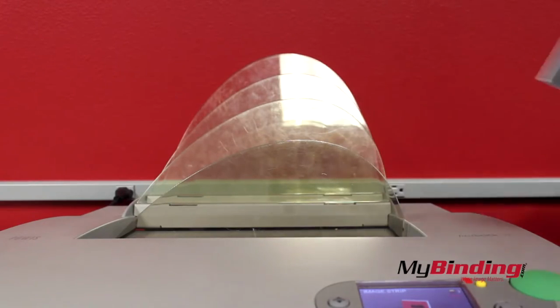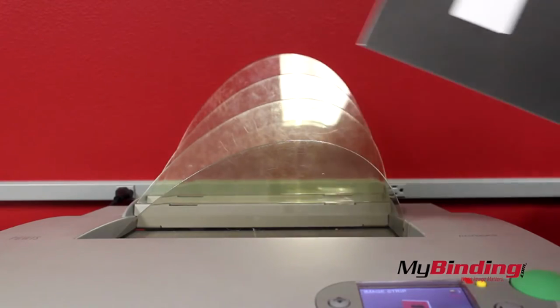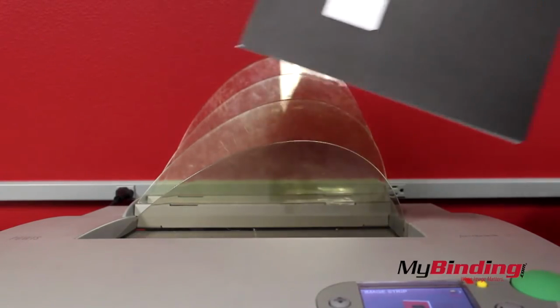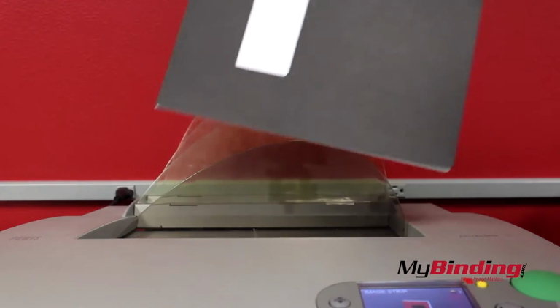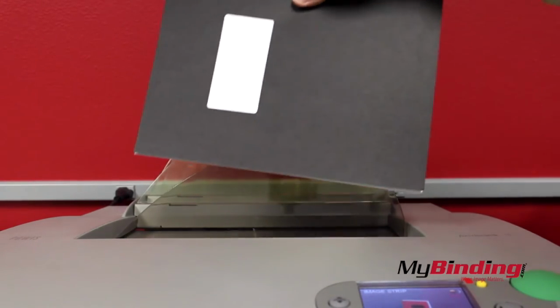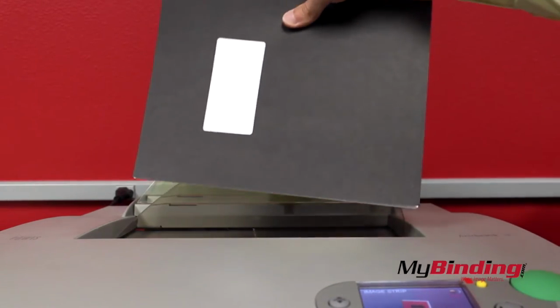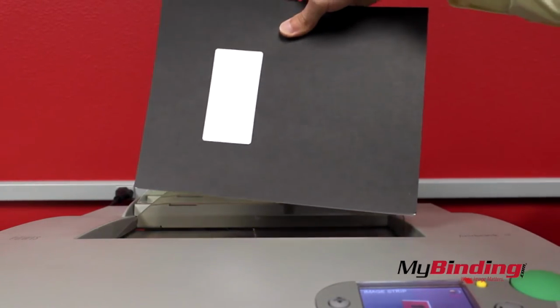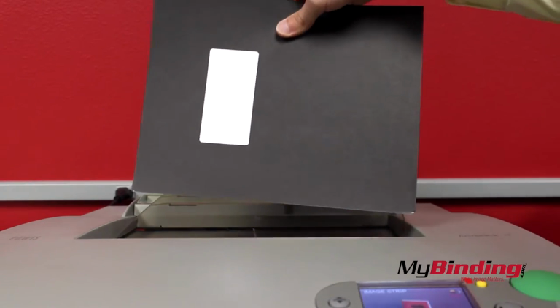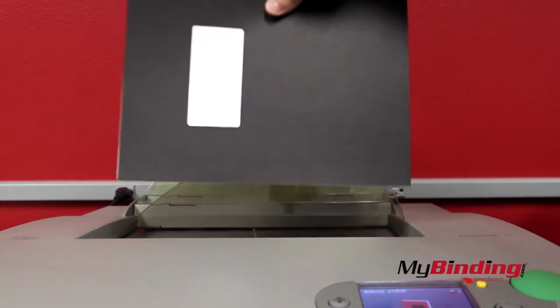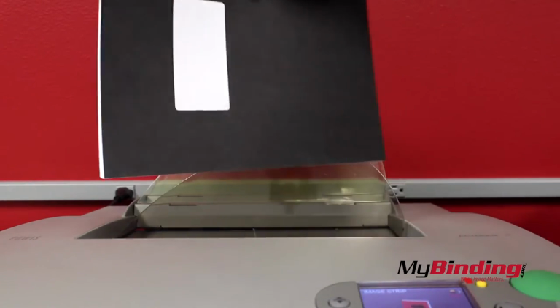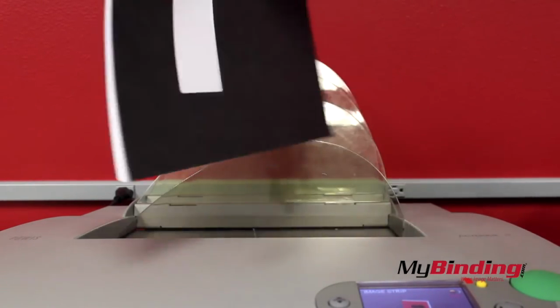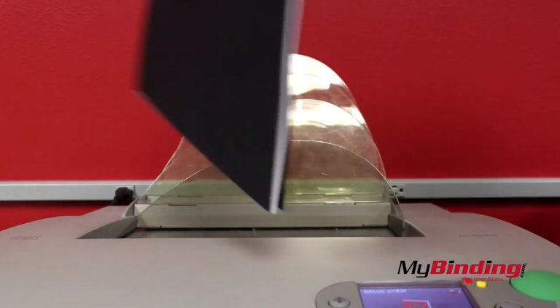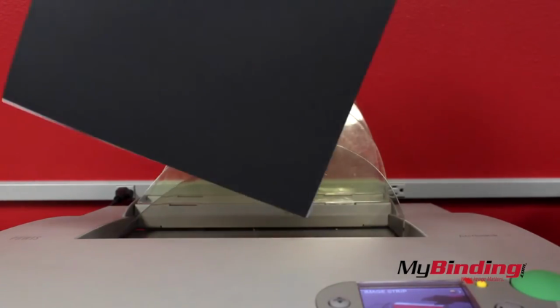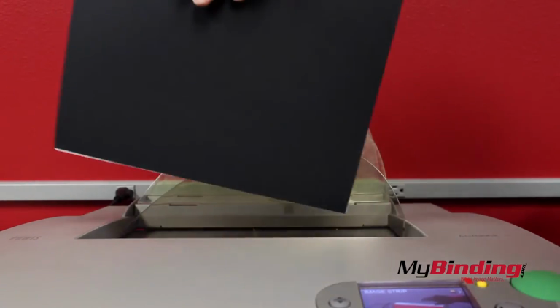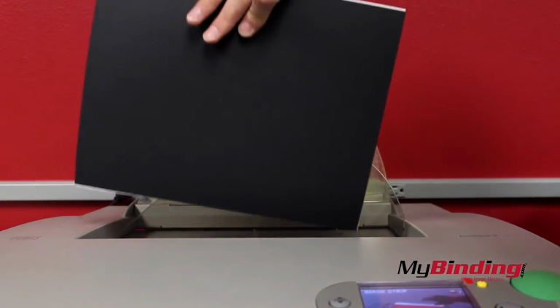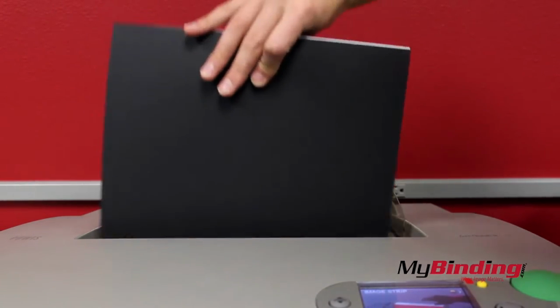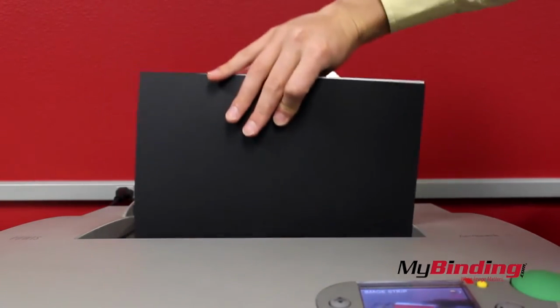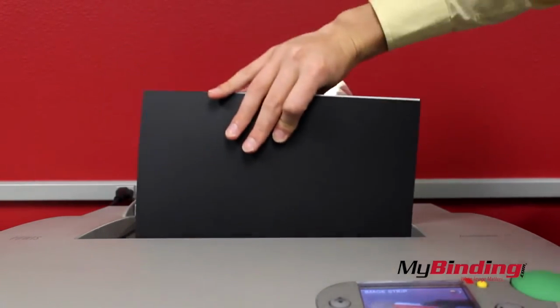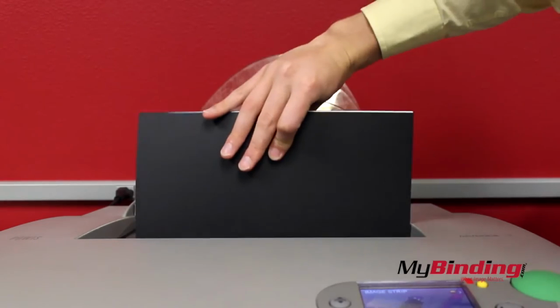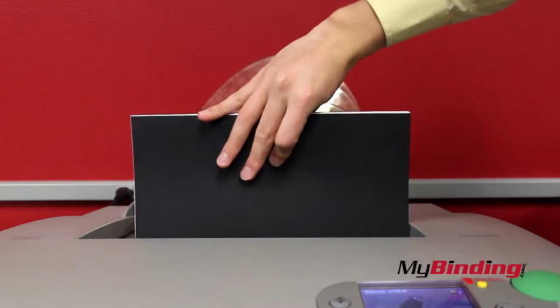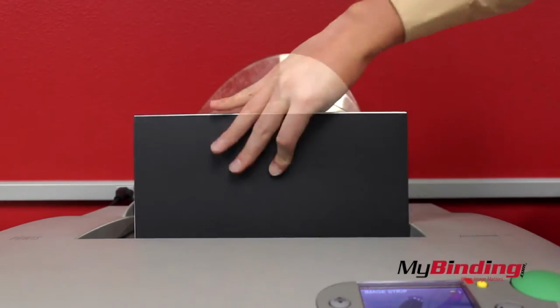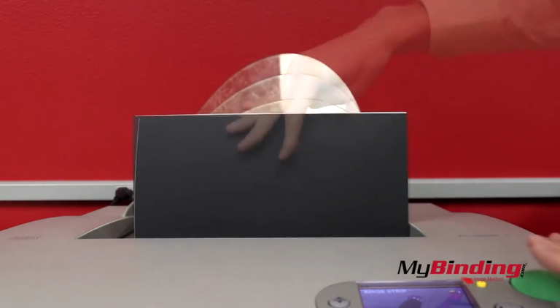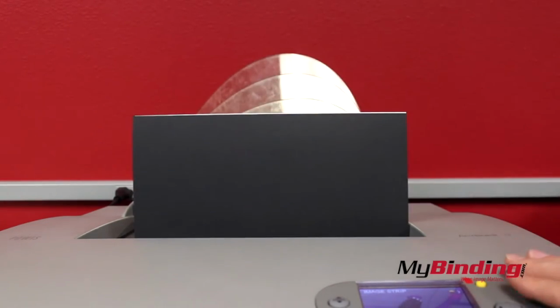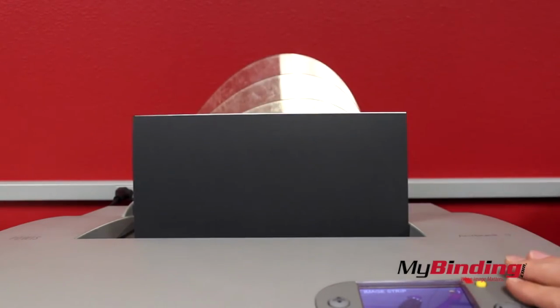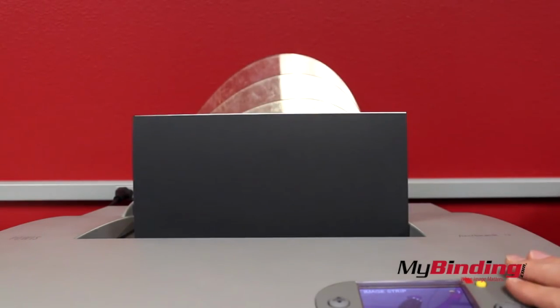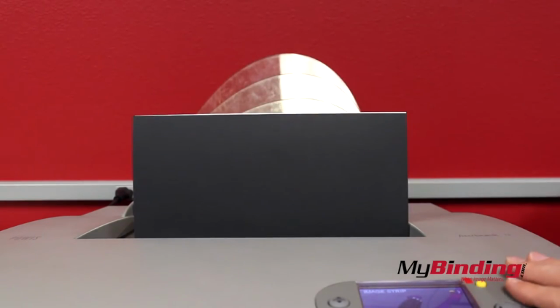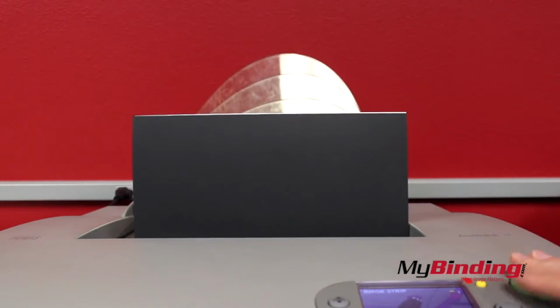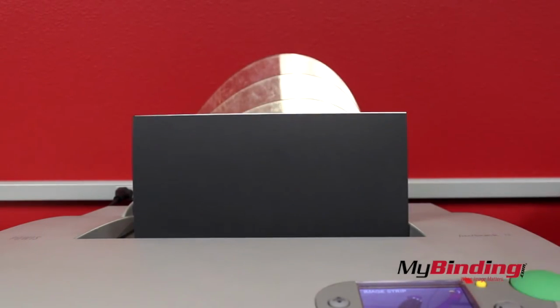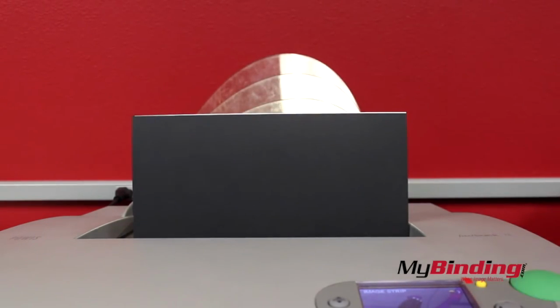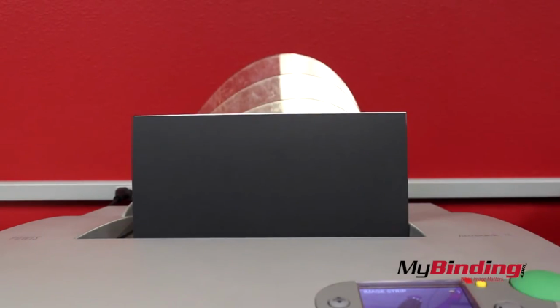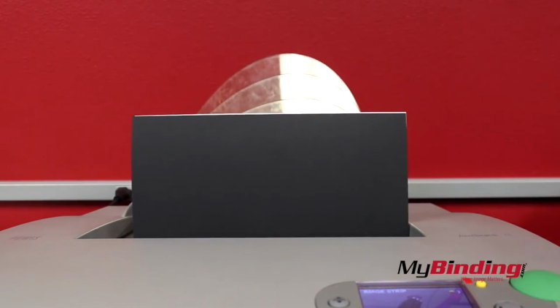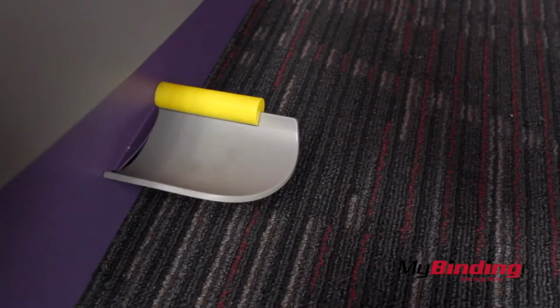When it's ready, insert your project into the machine backwards. Push the bind button and insert your strip.